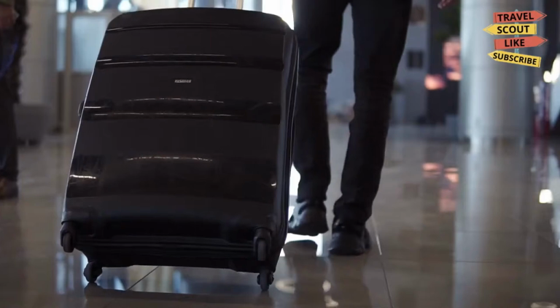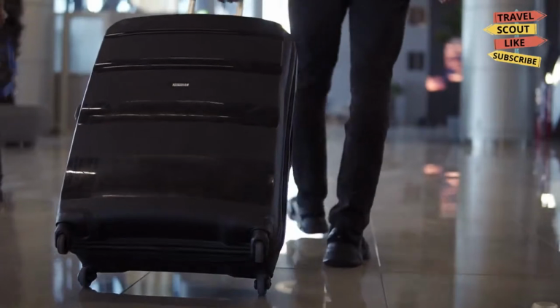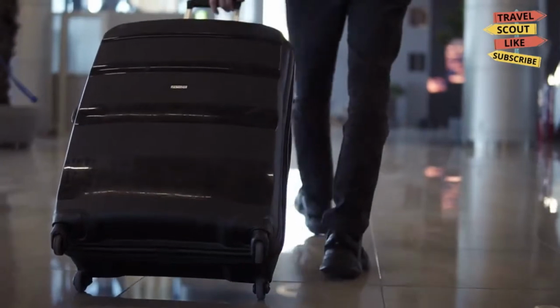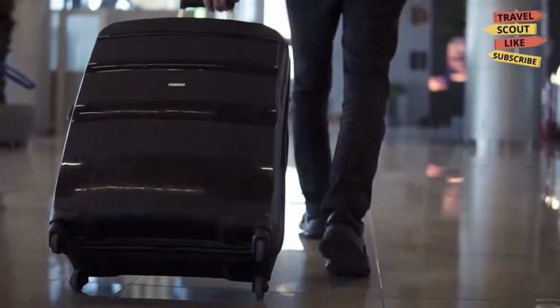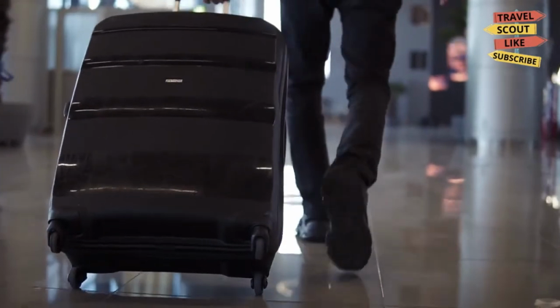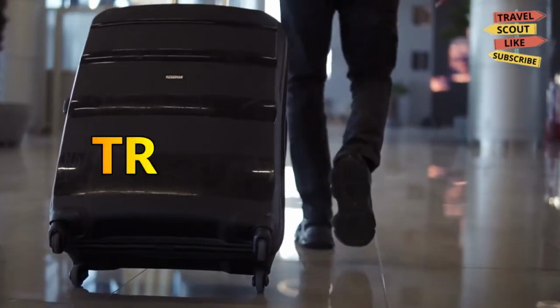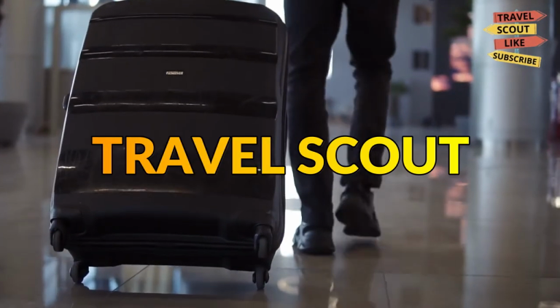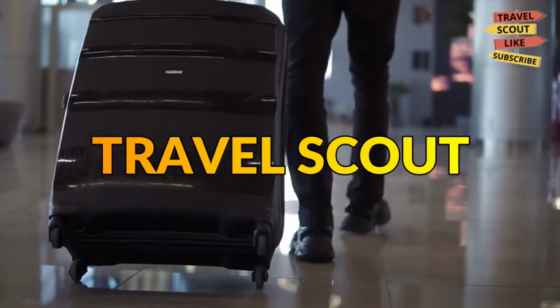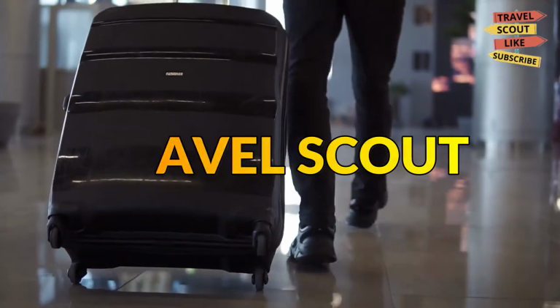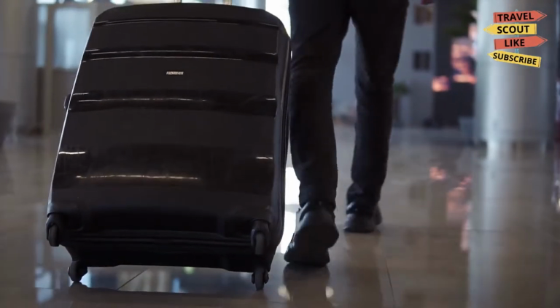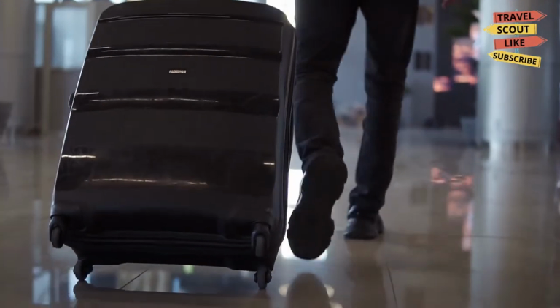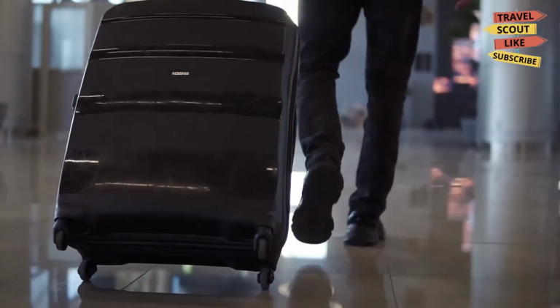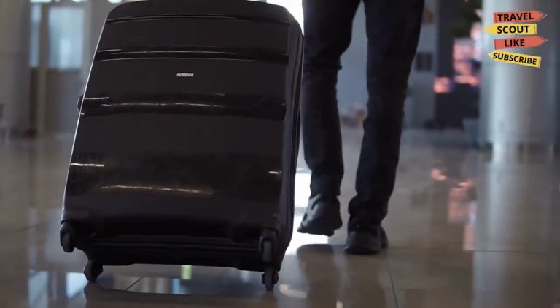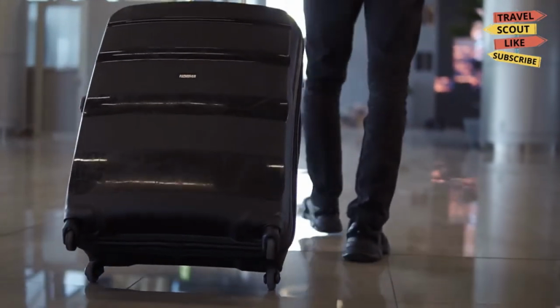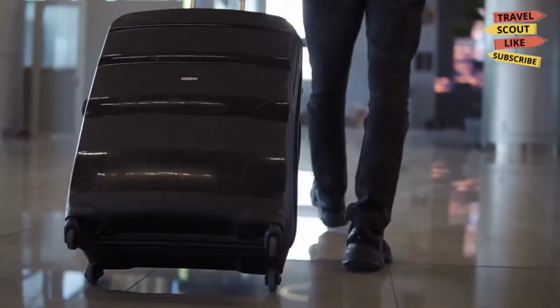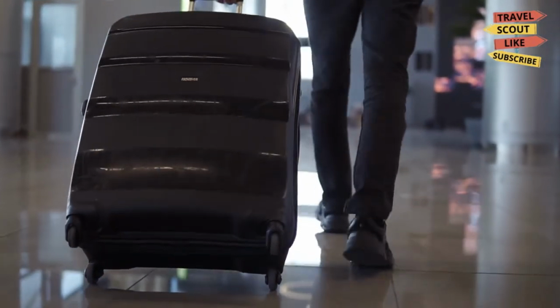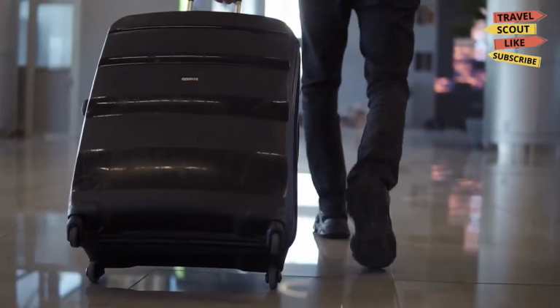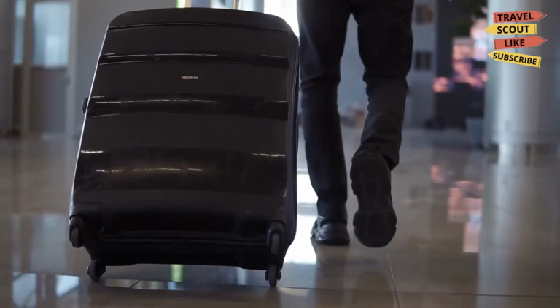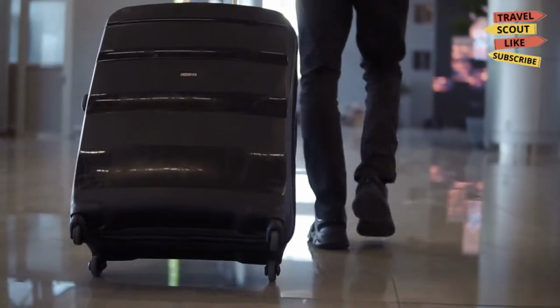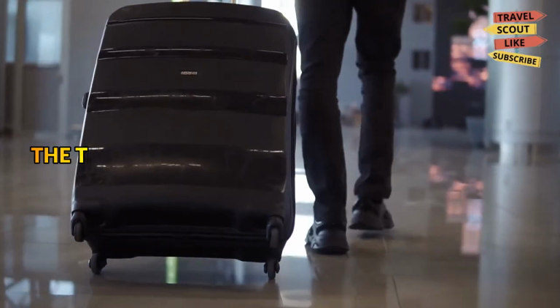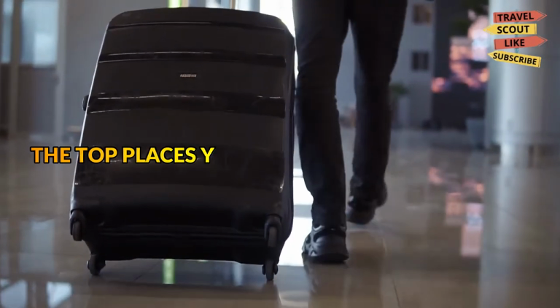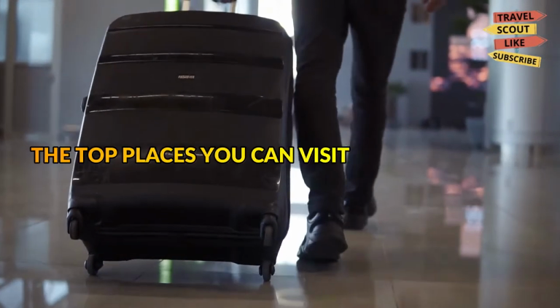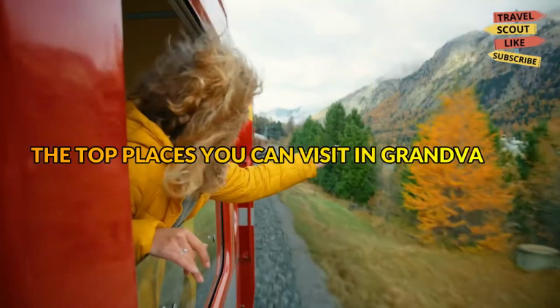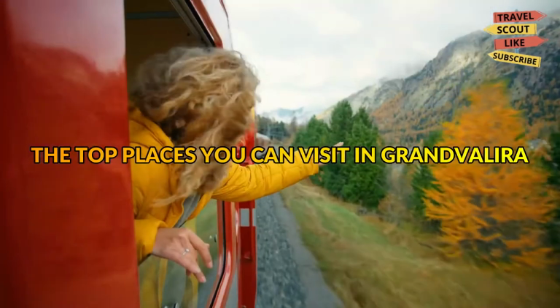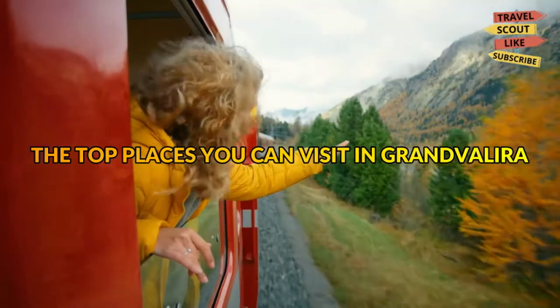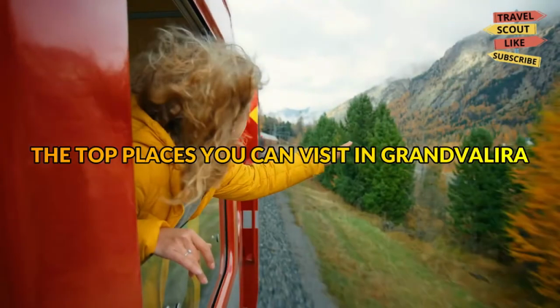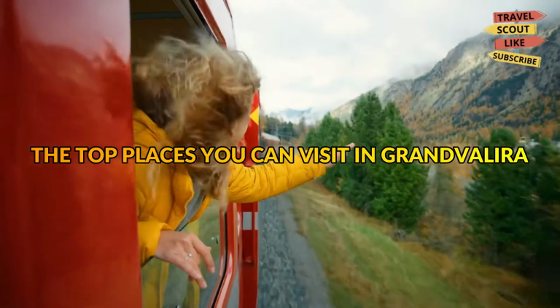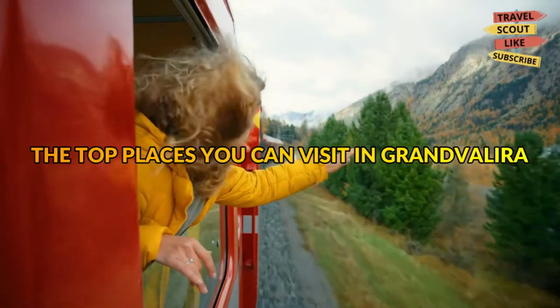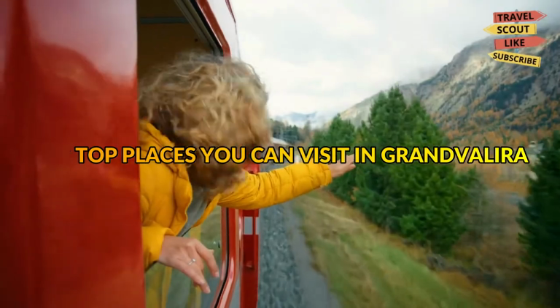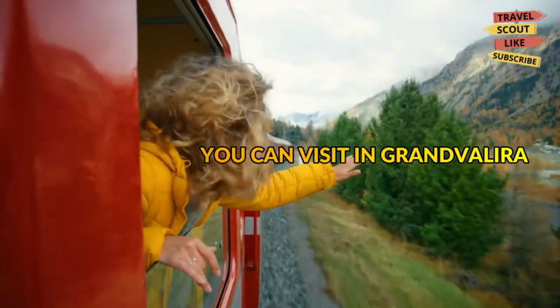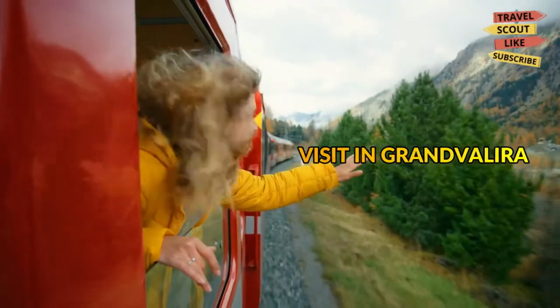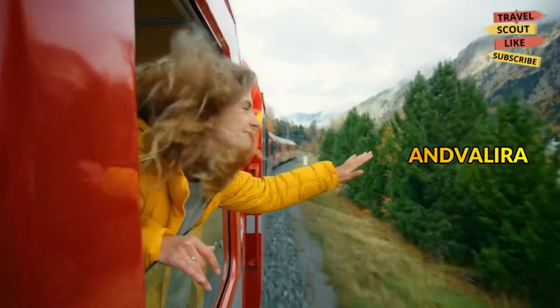Hello guys, welcome to Travel Scout. In this video, we are going to tell you the top places you can visit in Gran Valera.